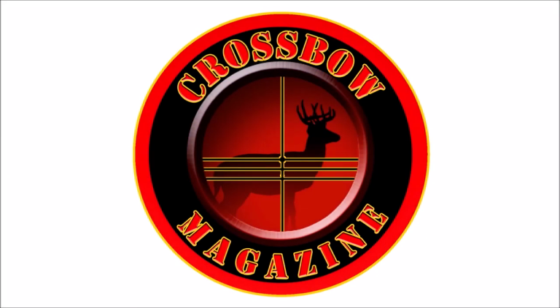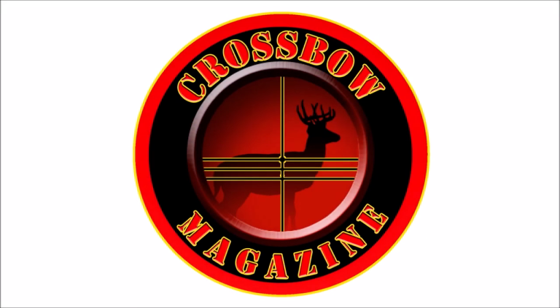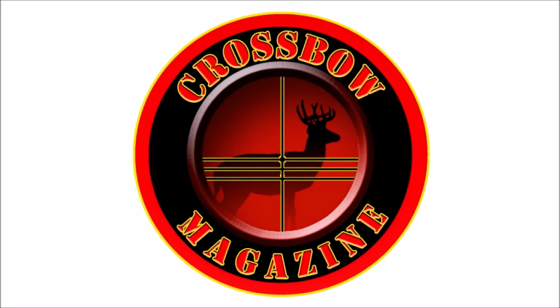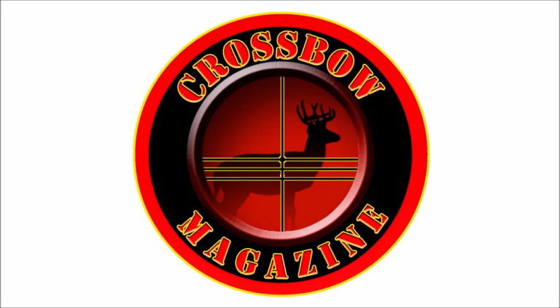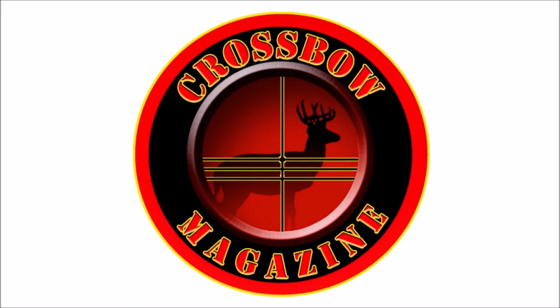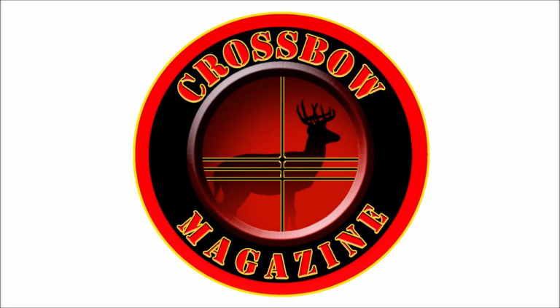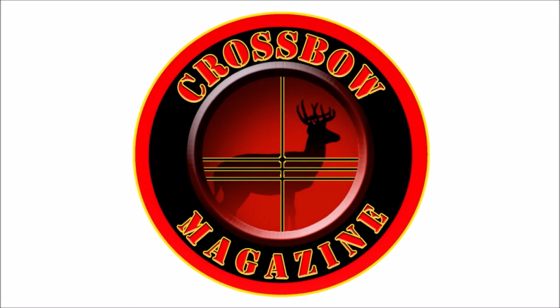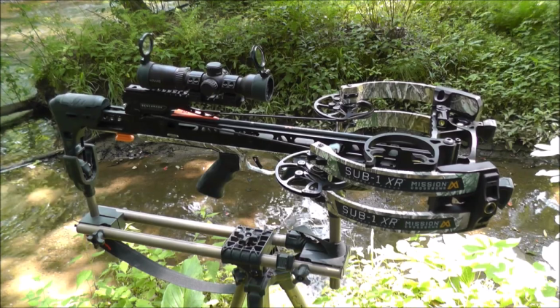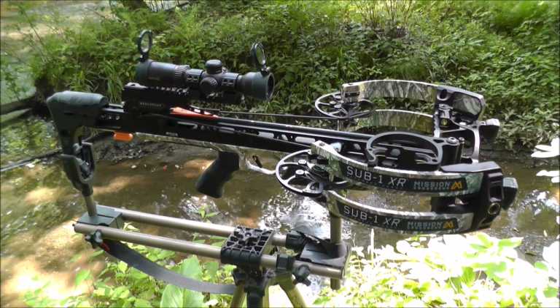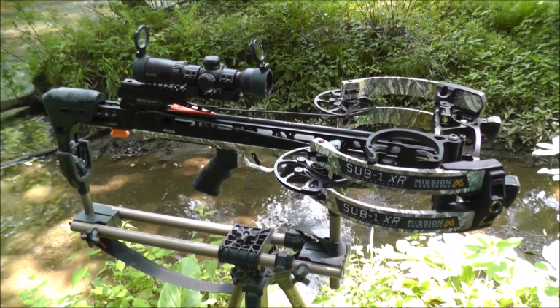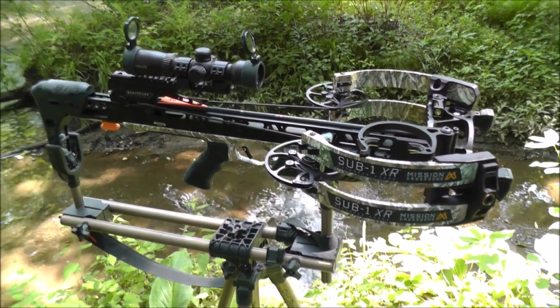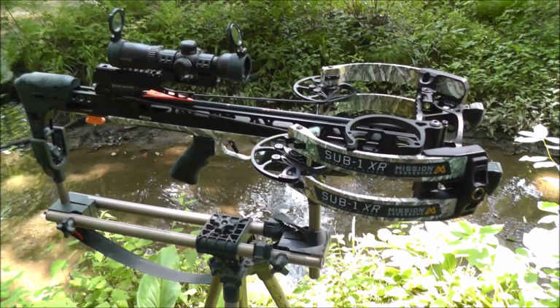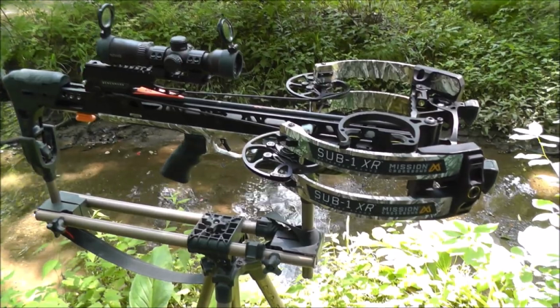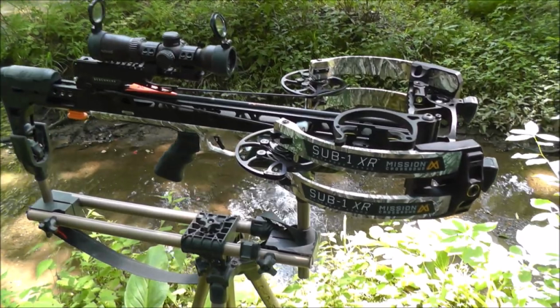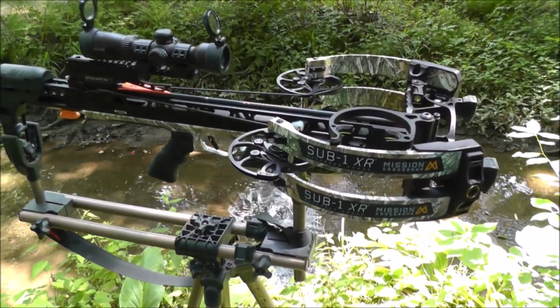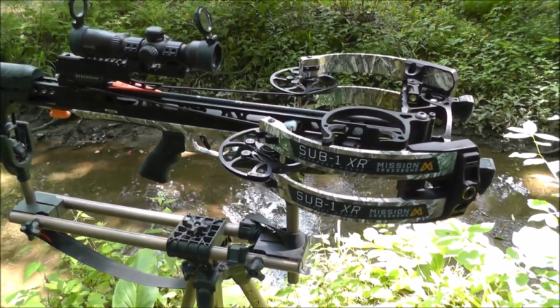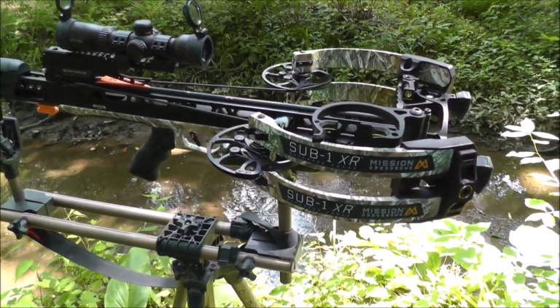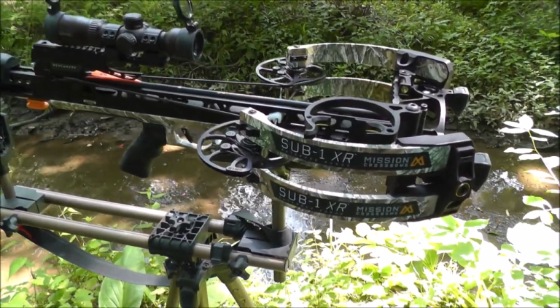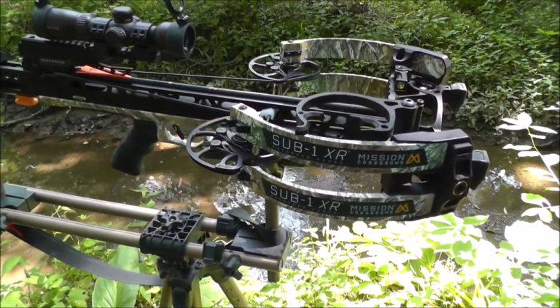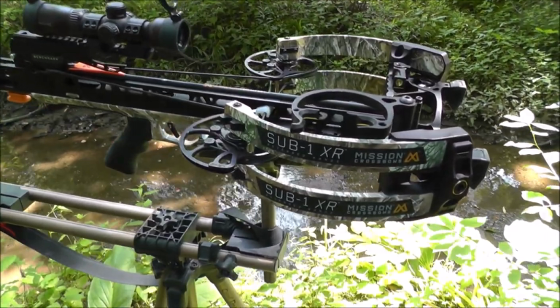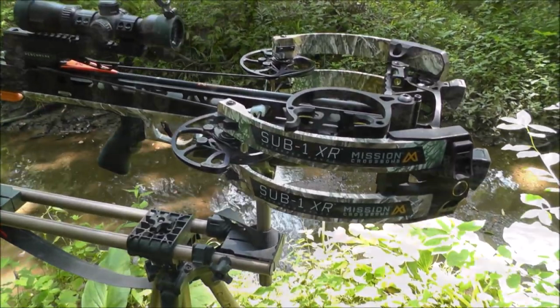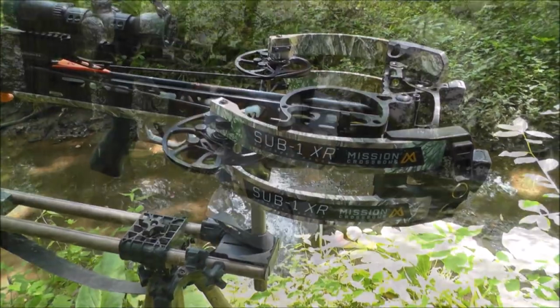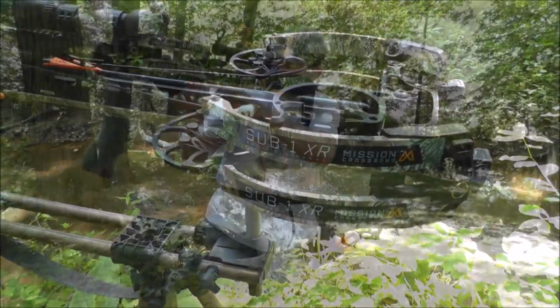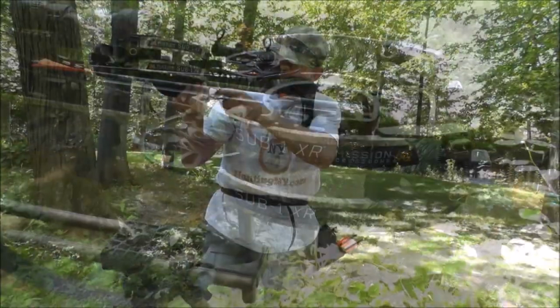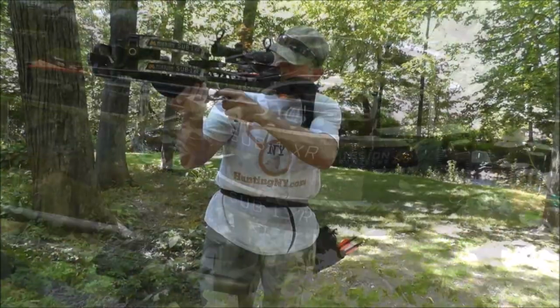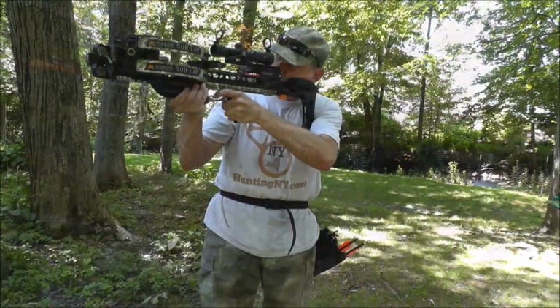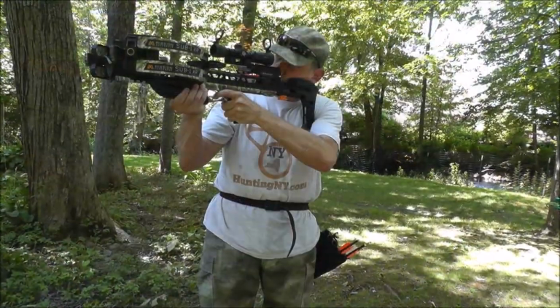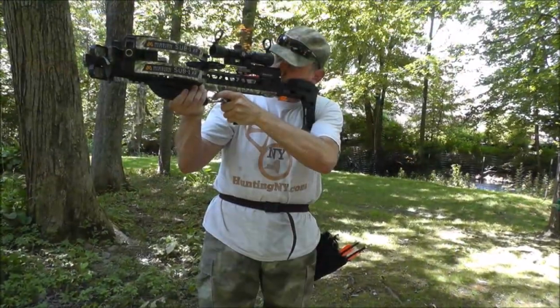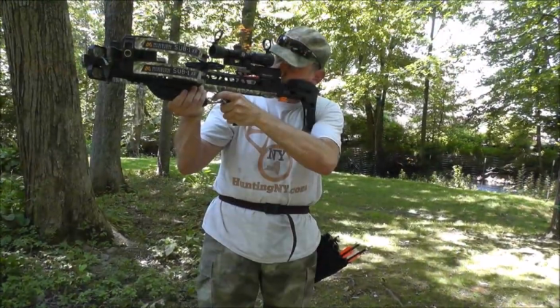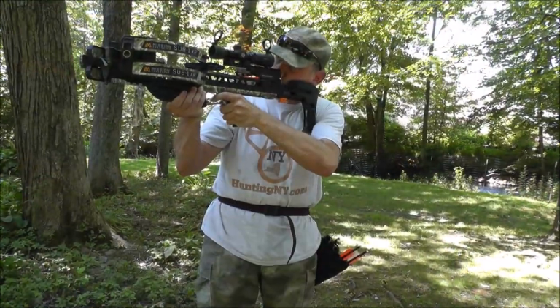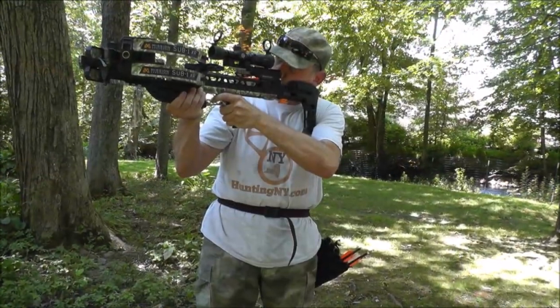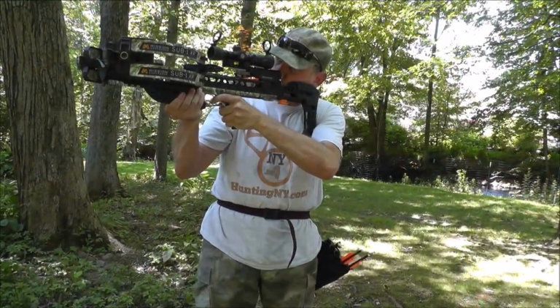Welcome to Crossbow Magazine's review of the Mission Sub-1 XR. I am your host, the Field Archer.